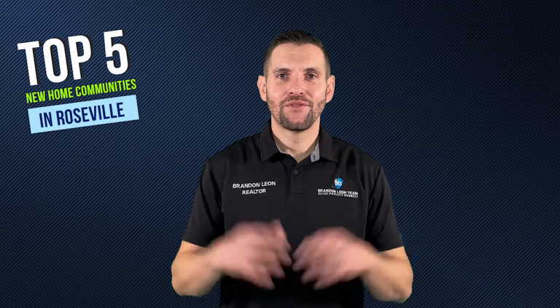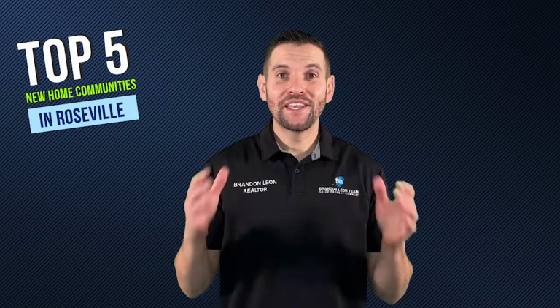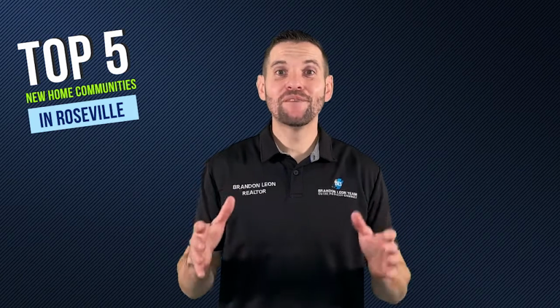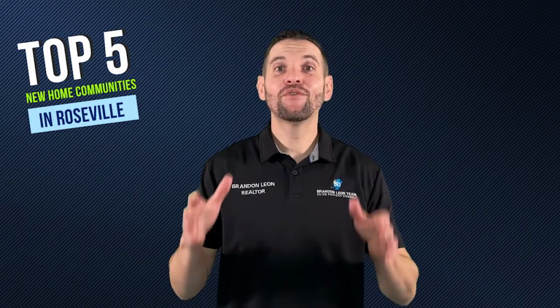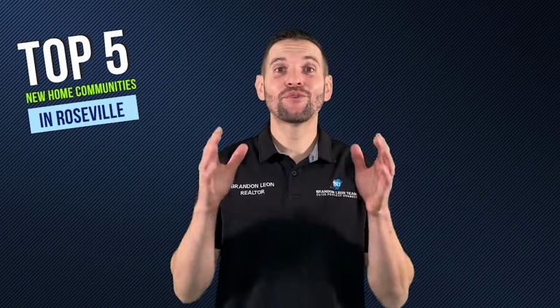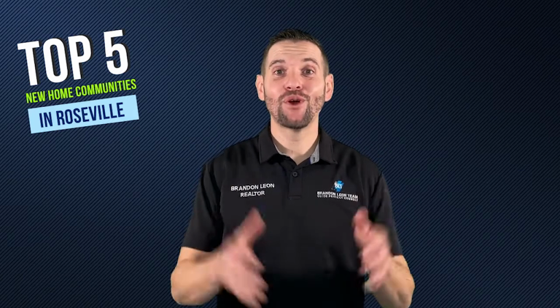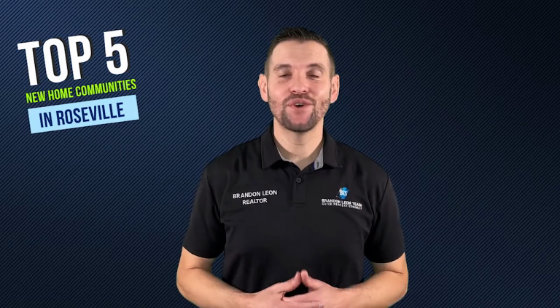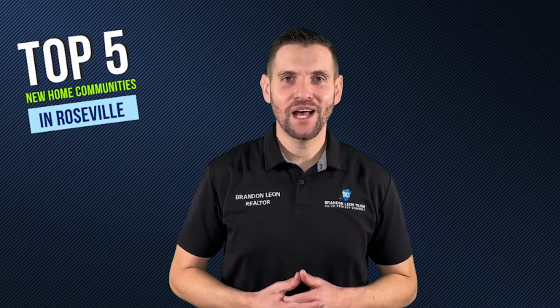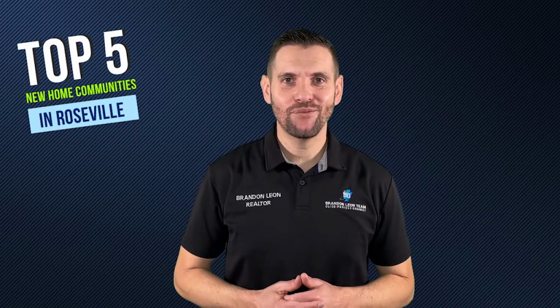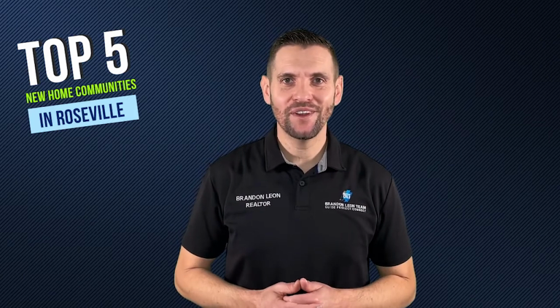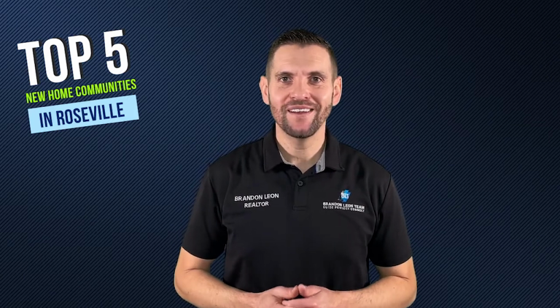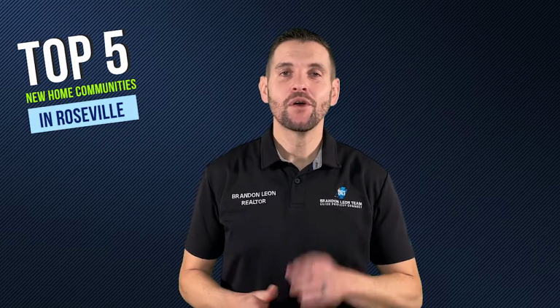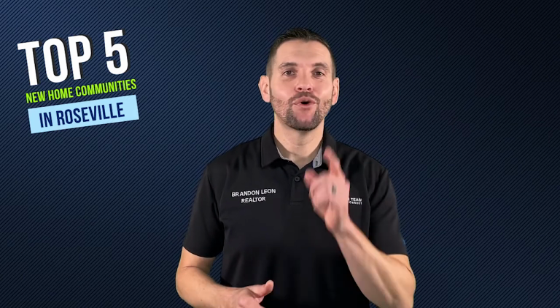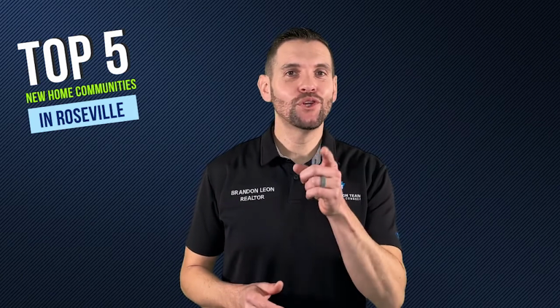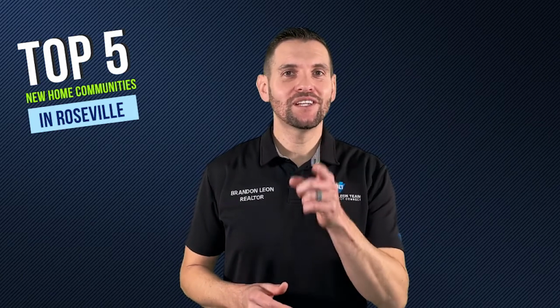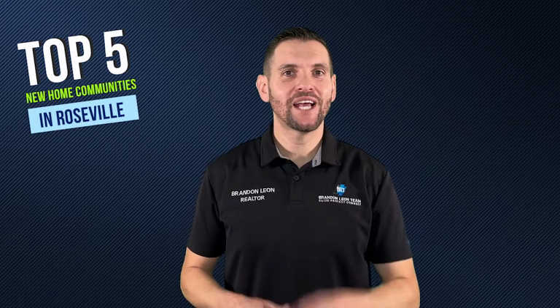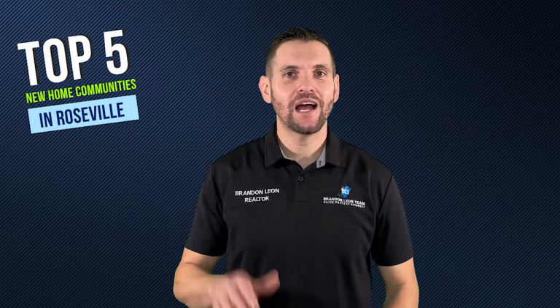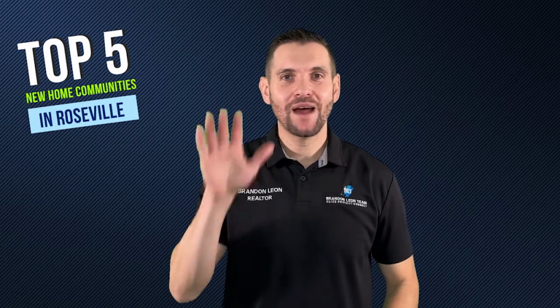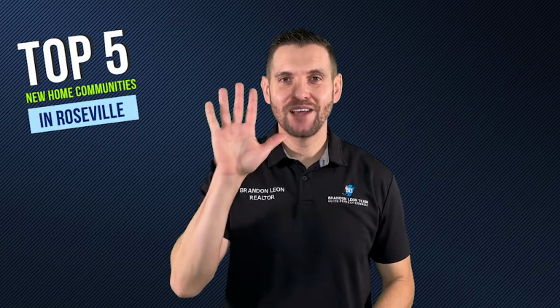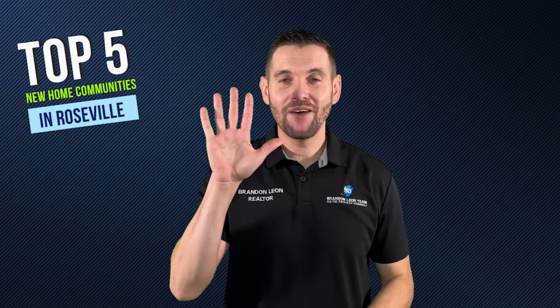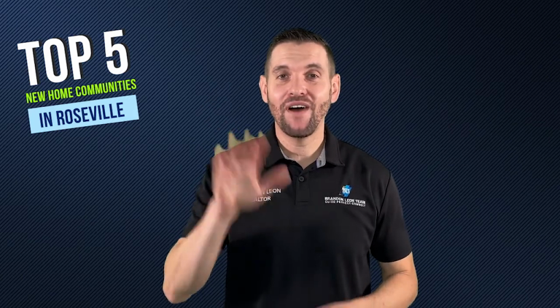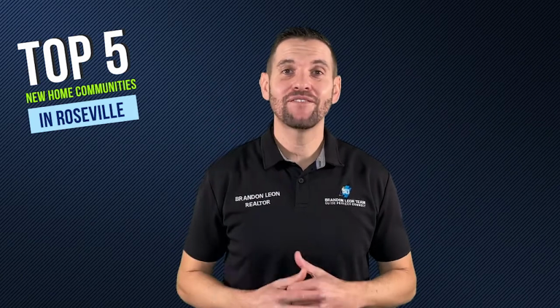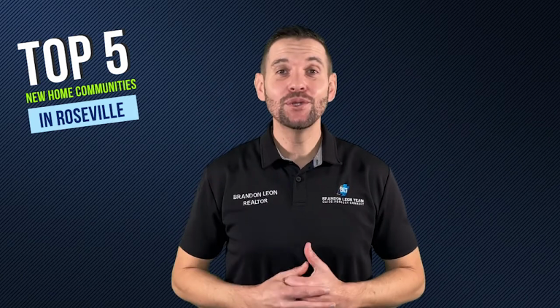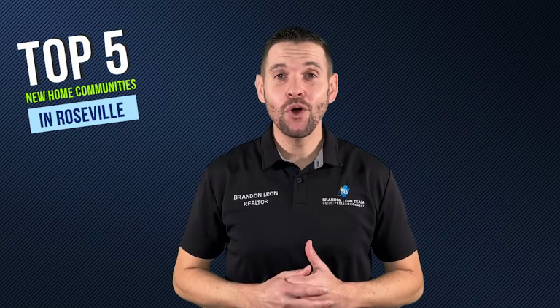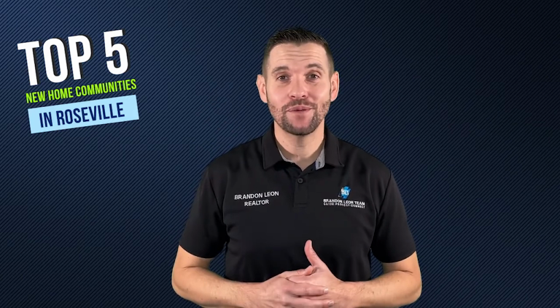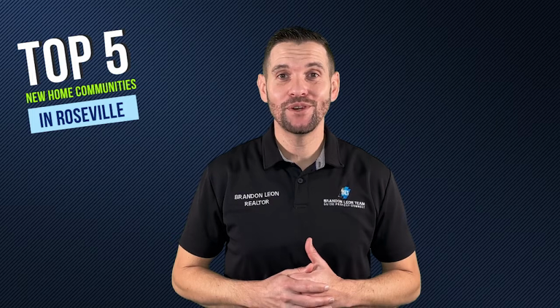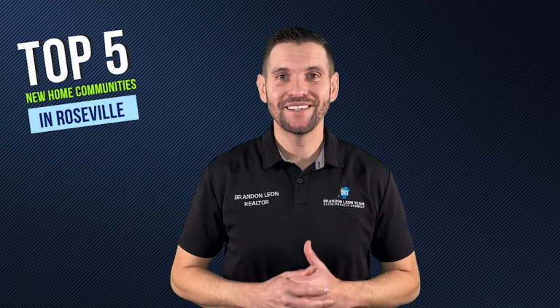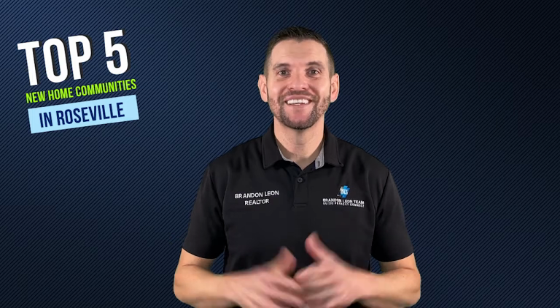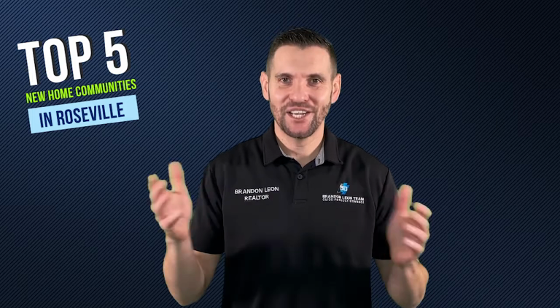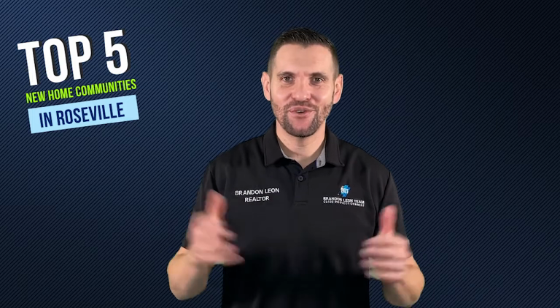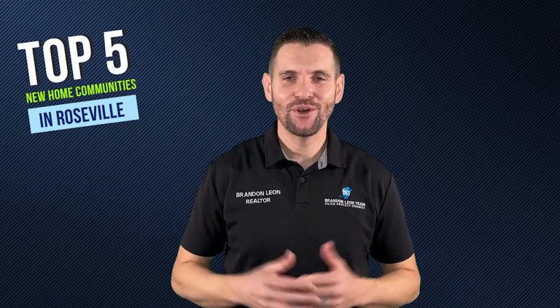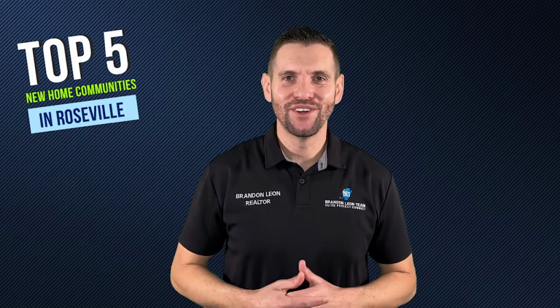Thinking of moving to Roseville, California? Well, you need to check out my top five new home communities here in Roseville.